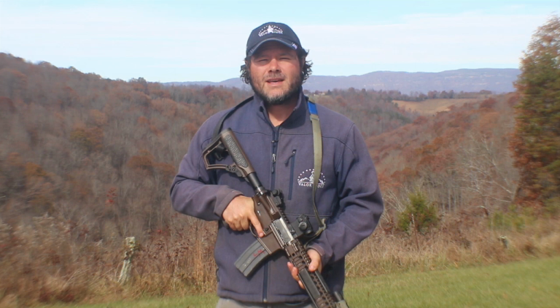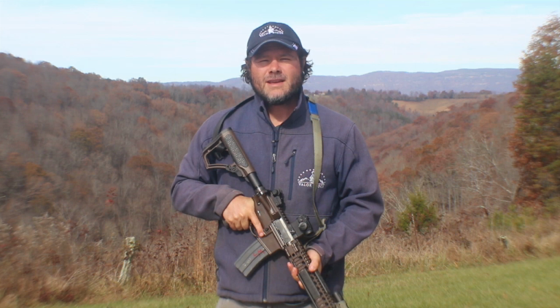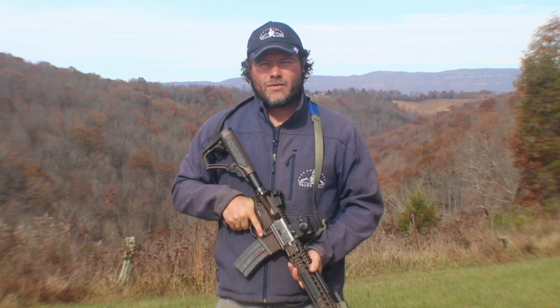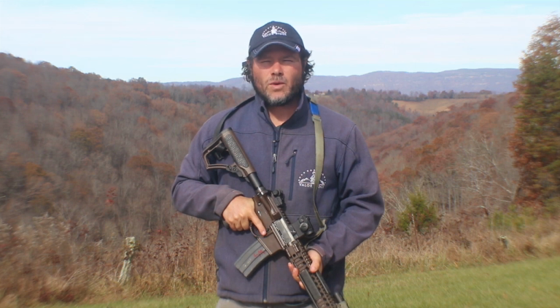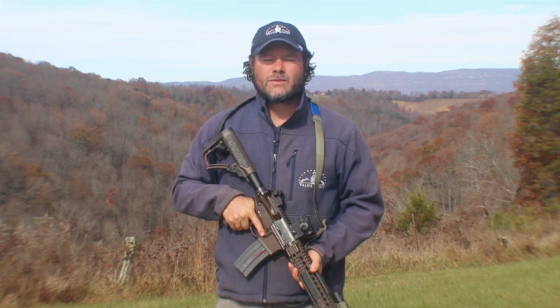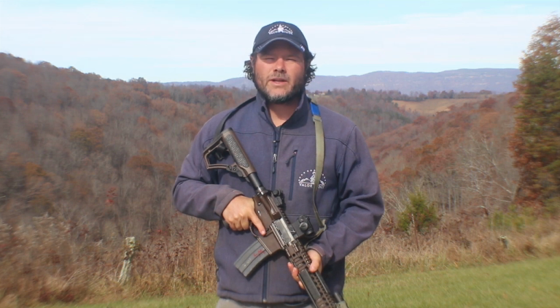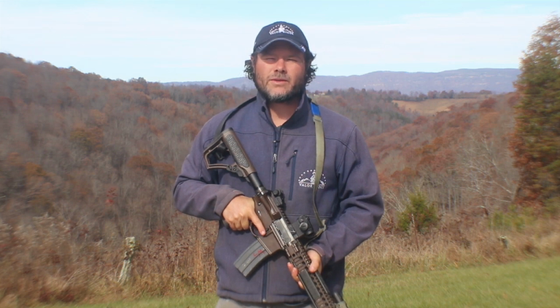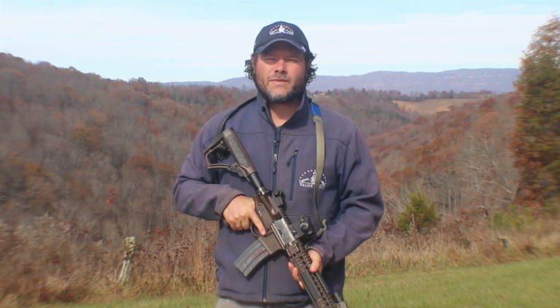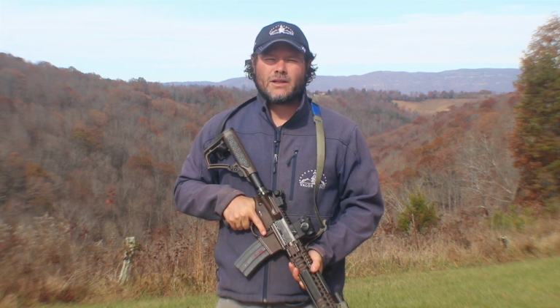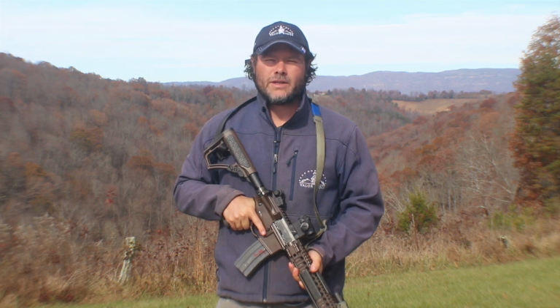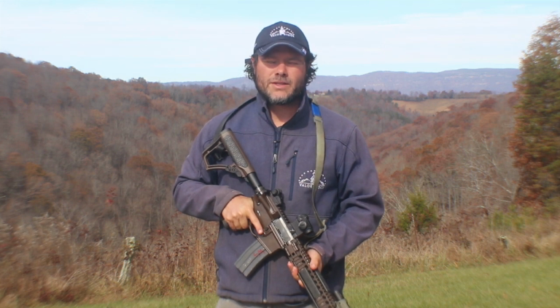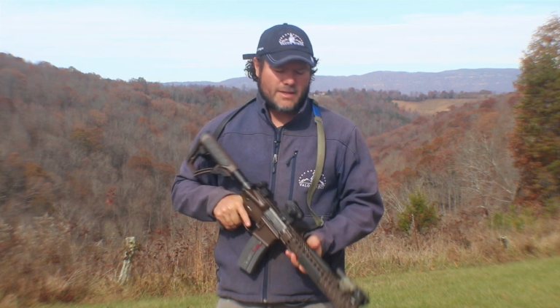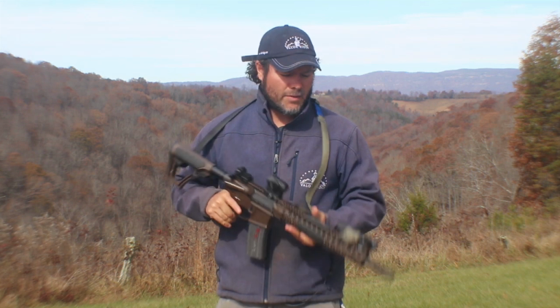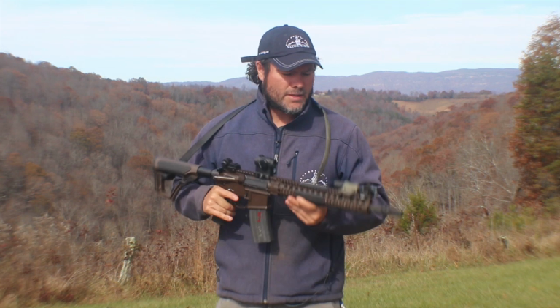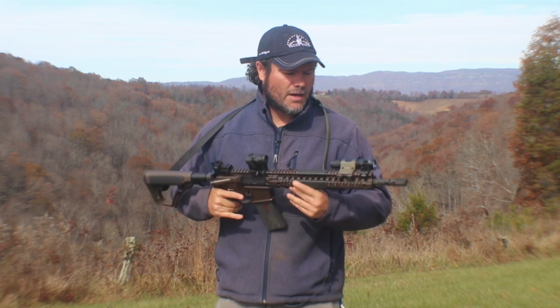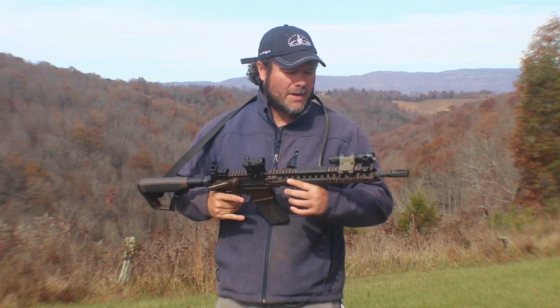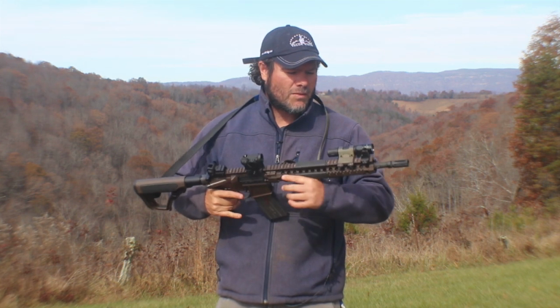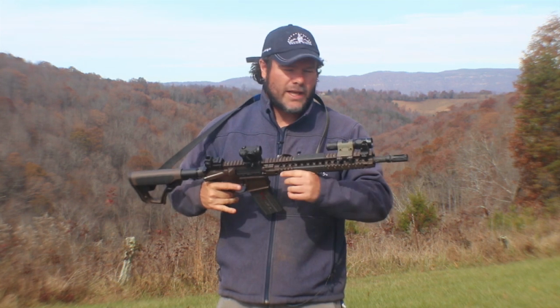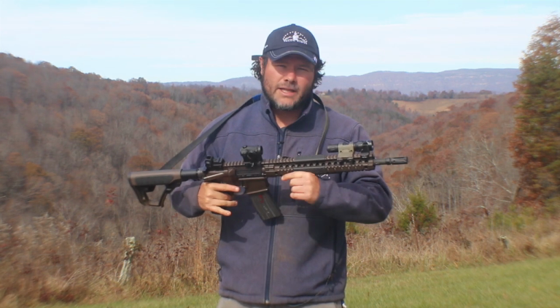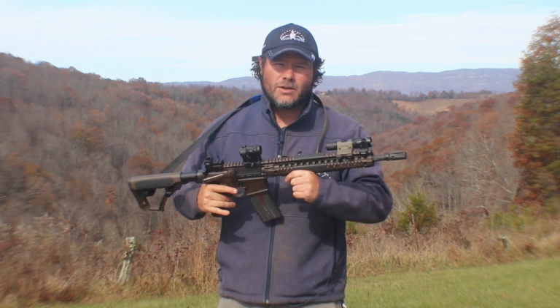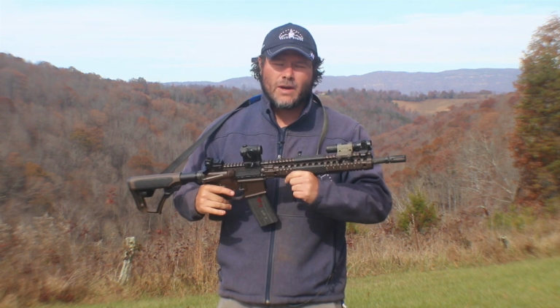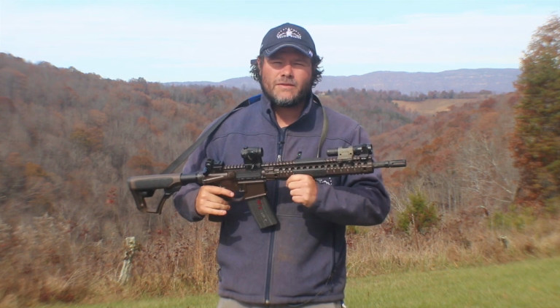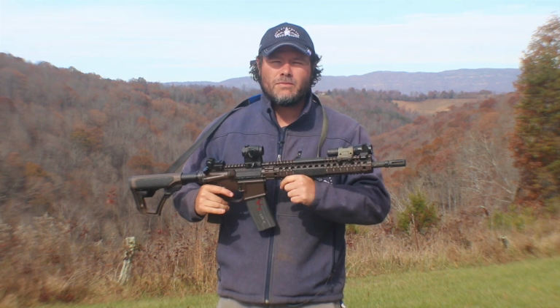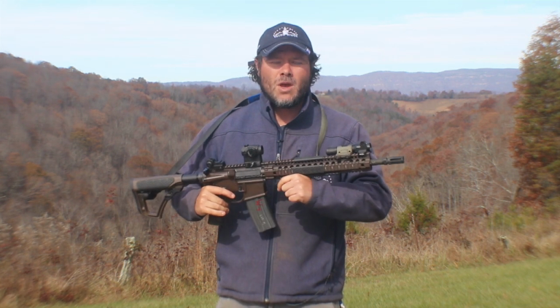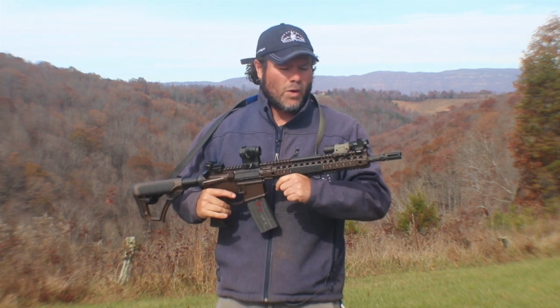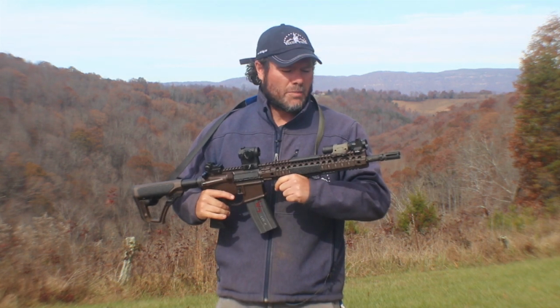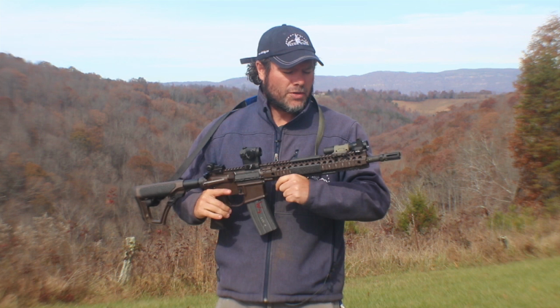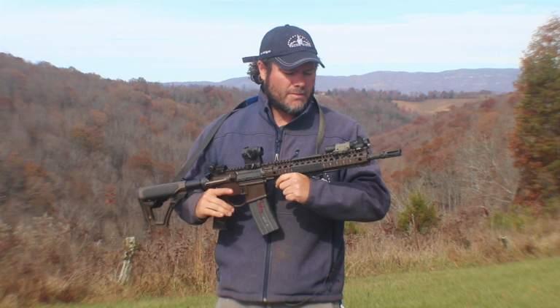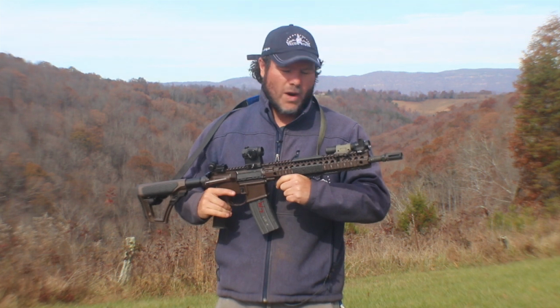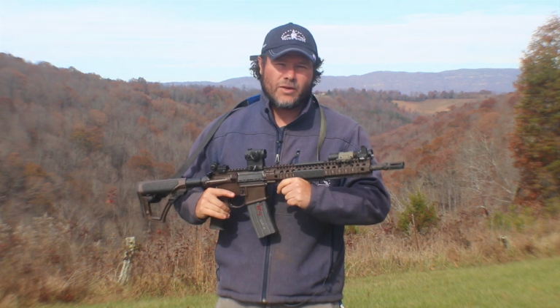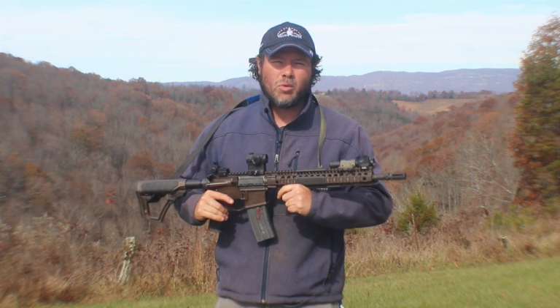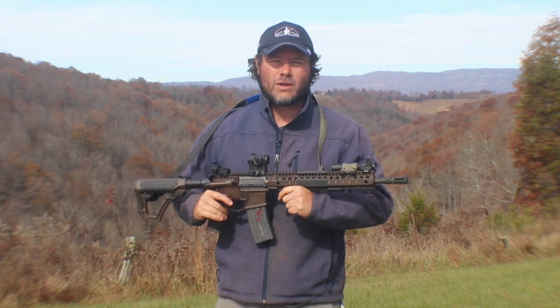Hey everyone, Greene Hendricks with Valor Ridge. Today we're going to talk about white lights on your rifle — where to put them and why they're important.